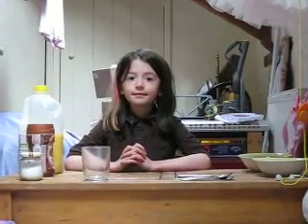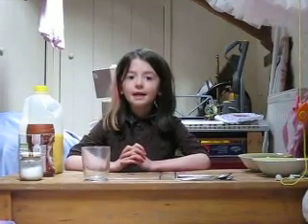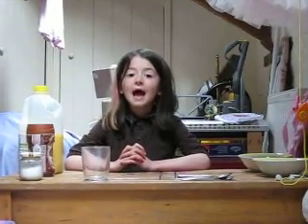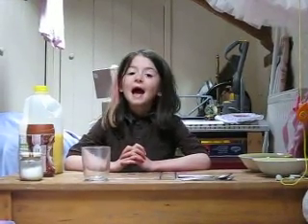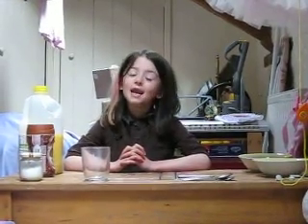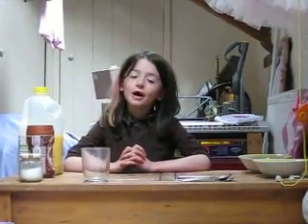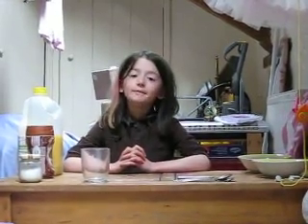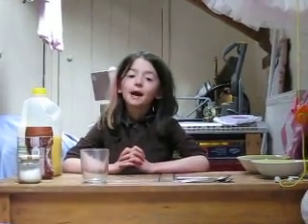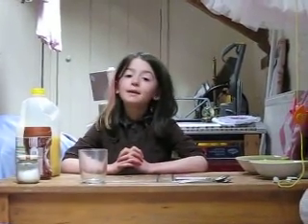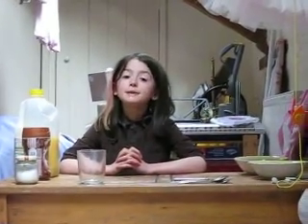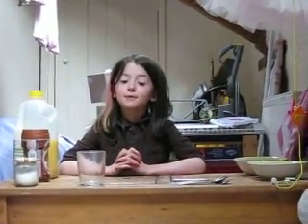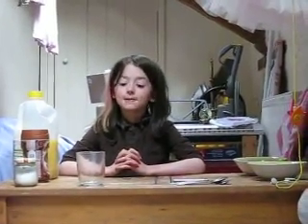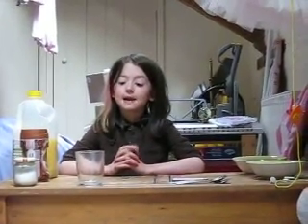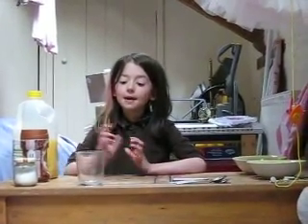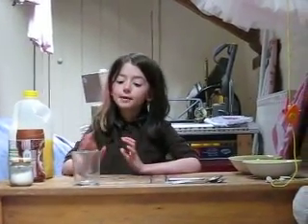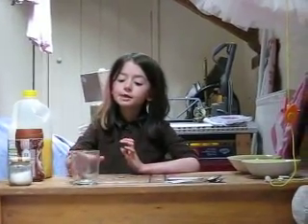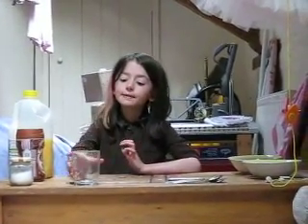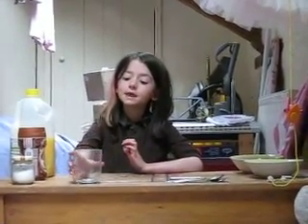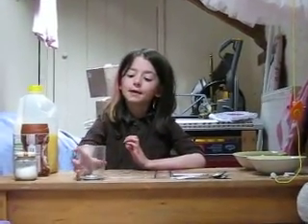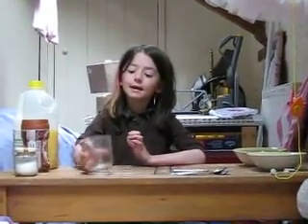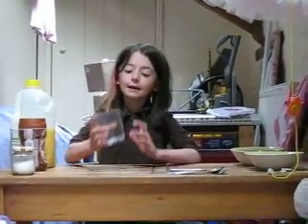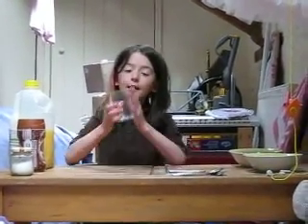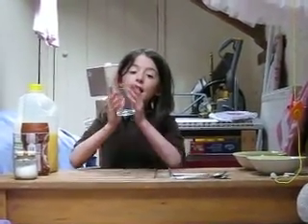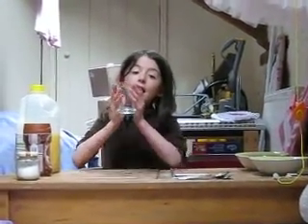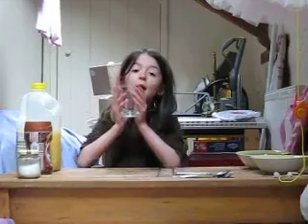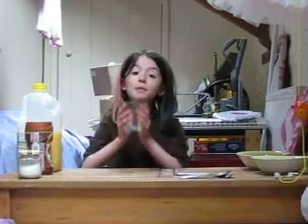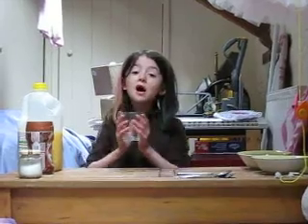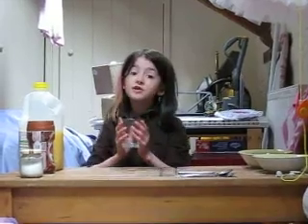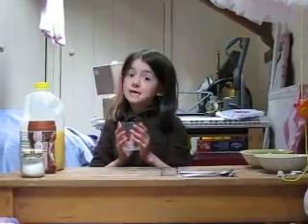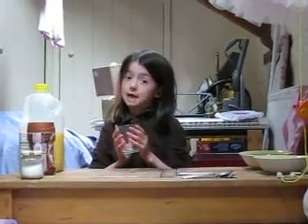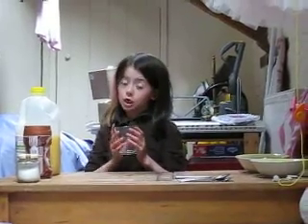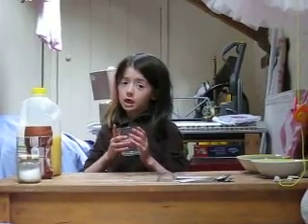Hello, my name is Rose and I'm going to be showing you a birthday drink.